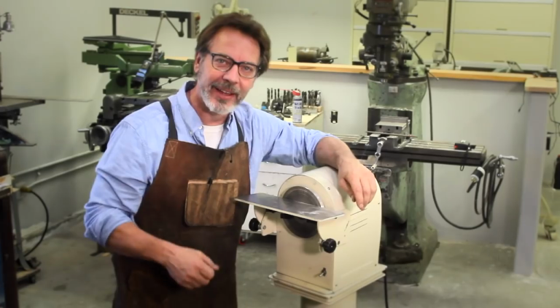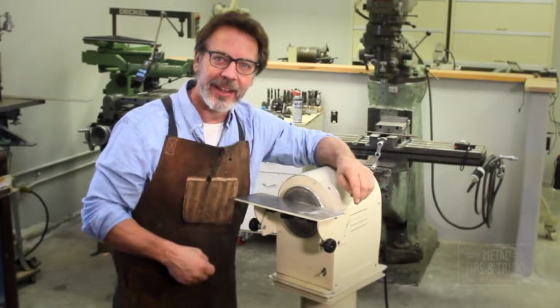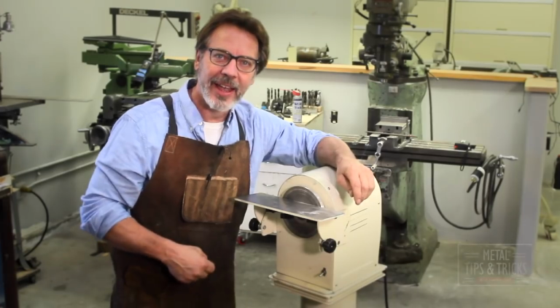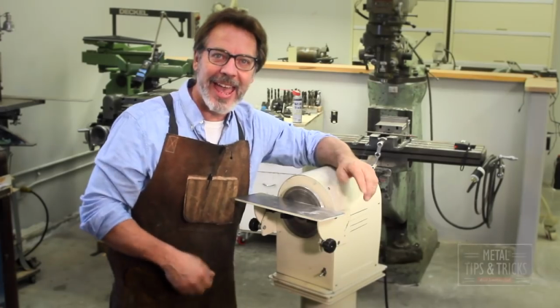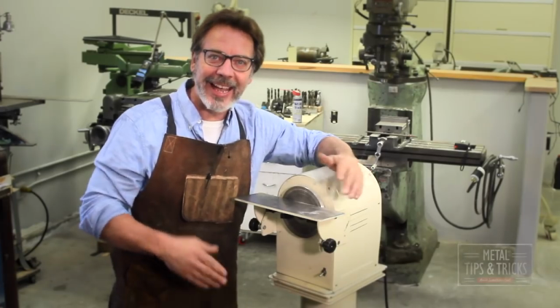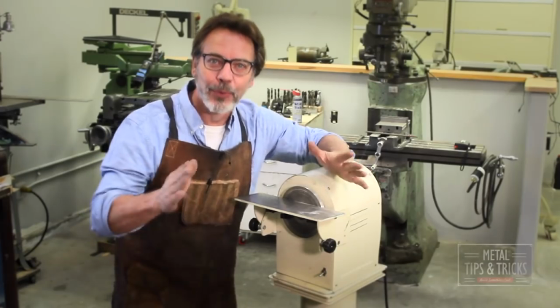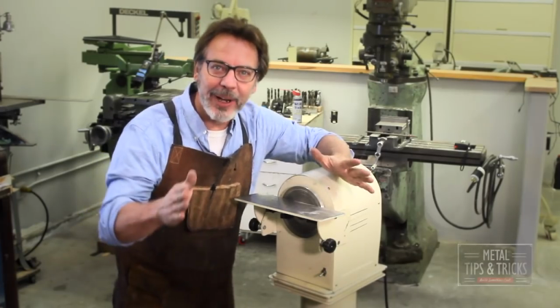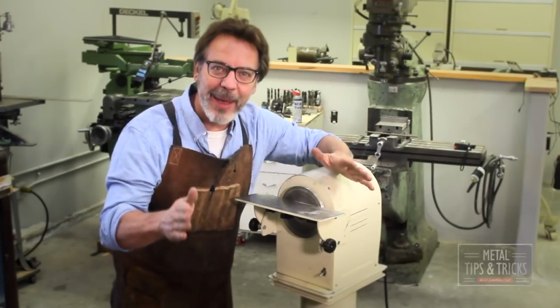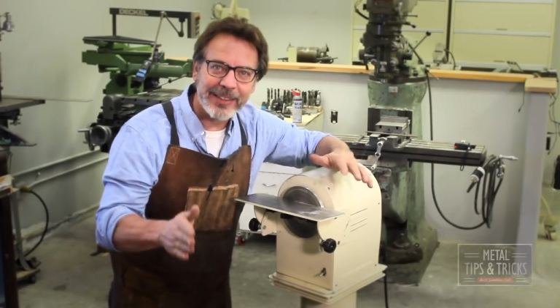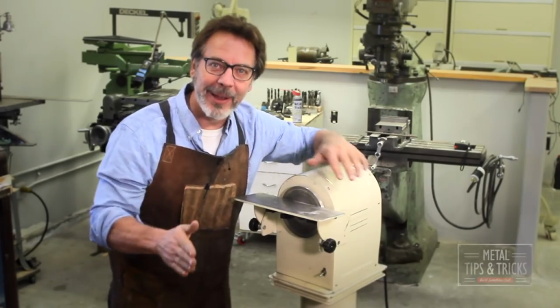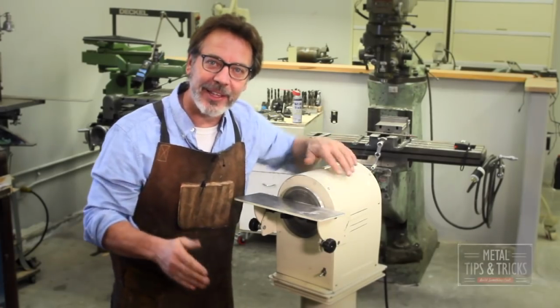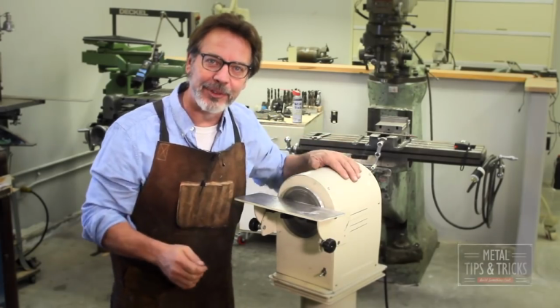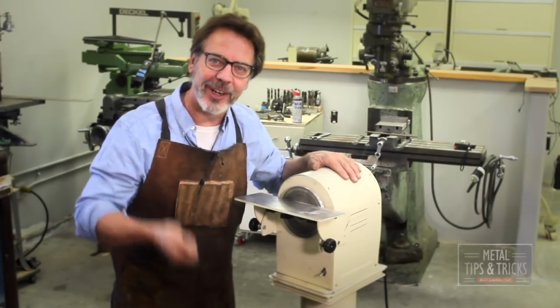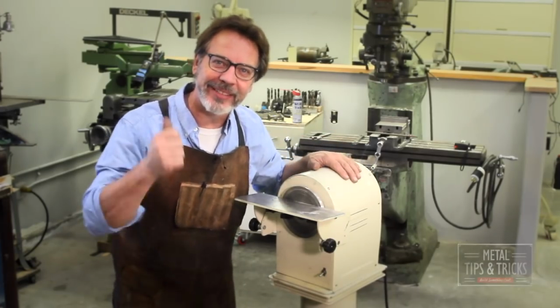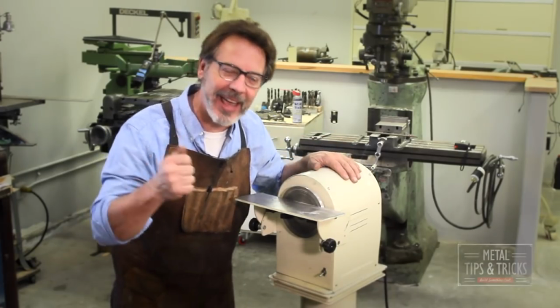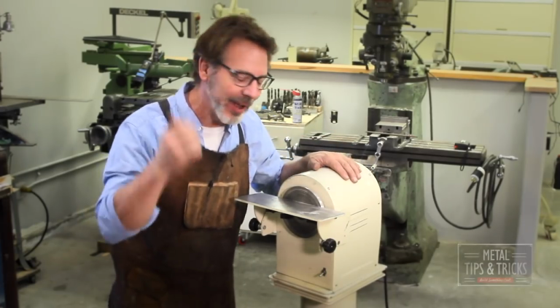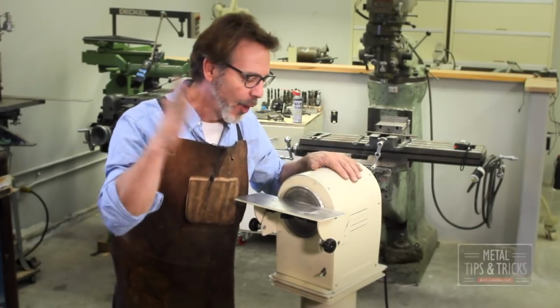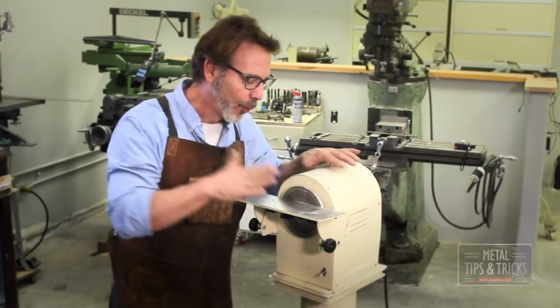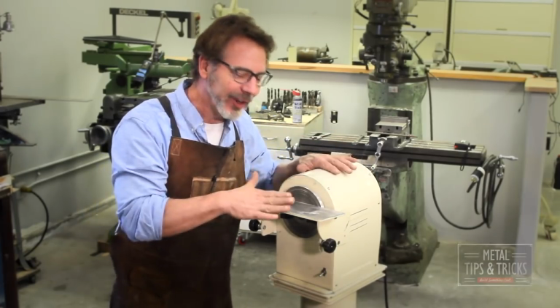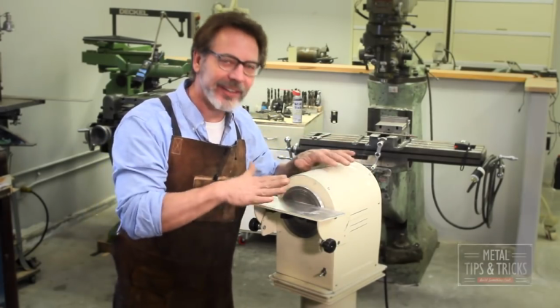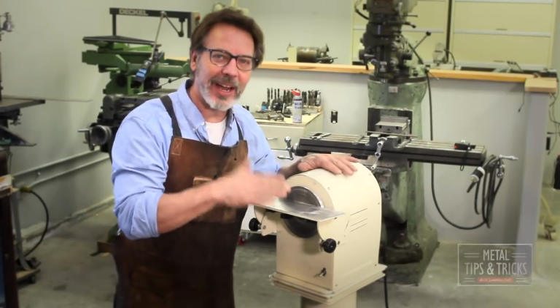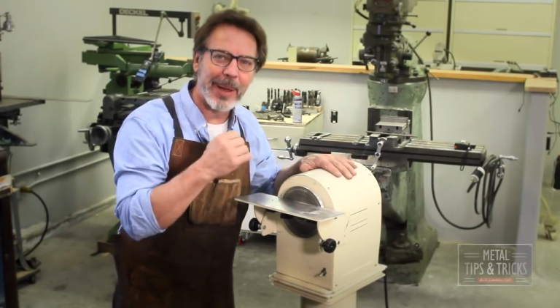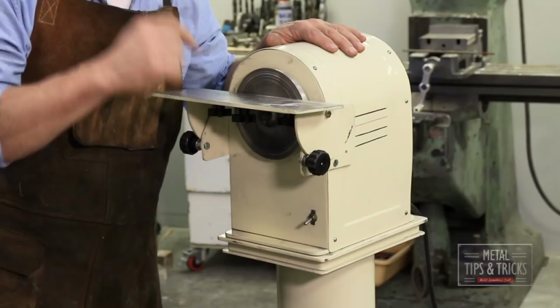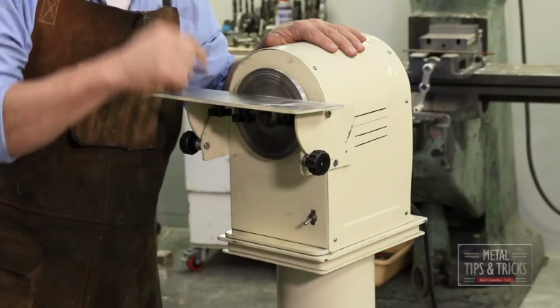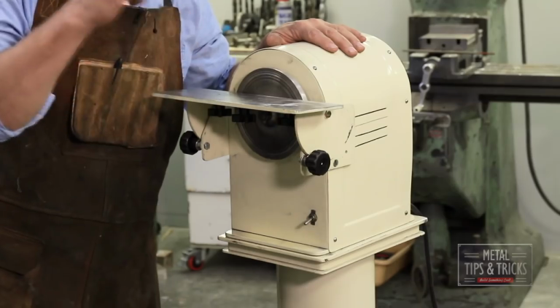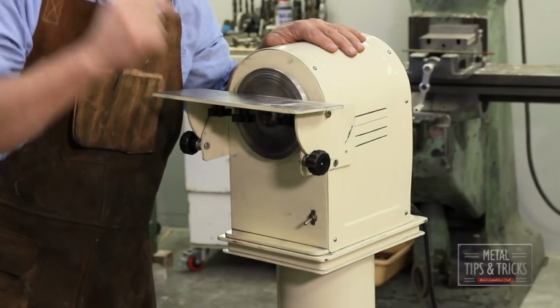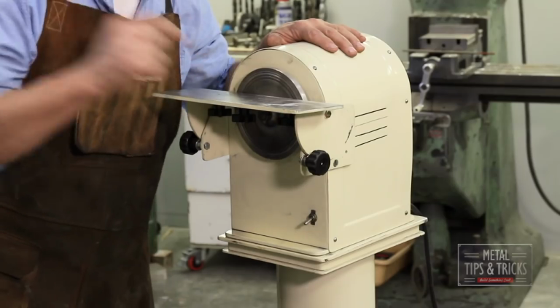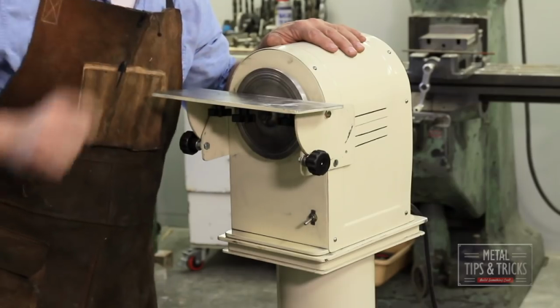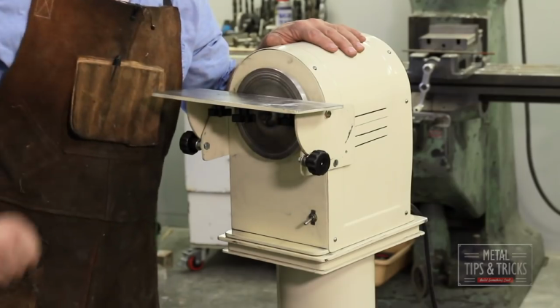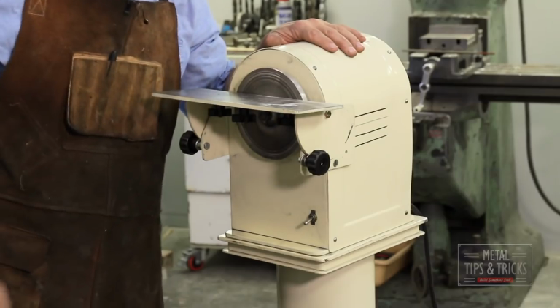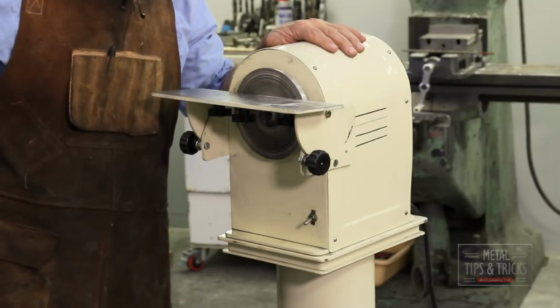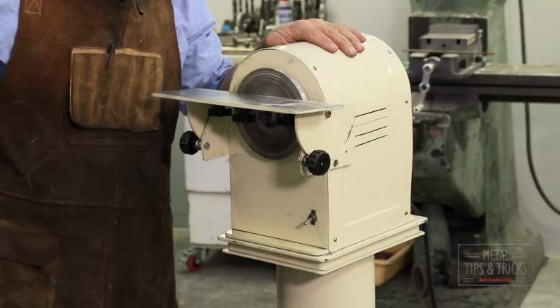Hey guys, welcome back to Mental Tips and Tricks. Today we're going to talk about building a slow speed grinder.